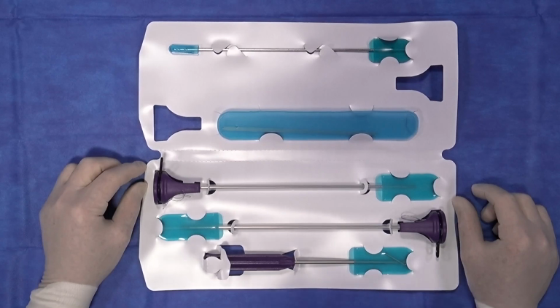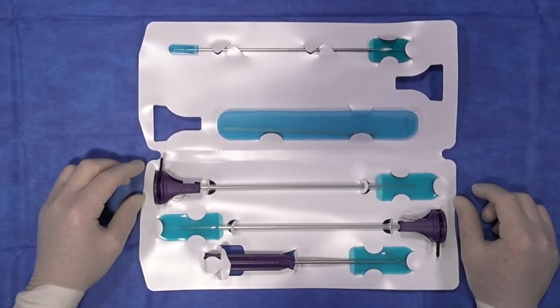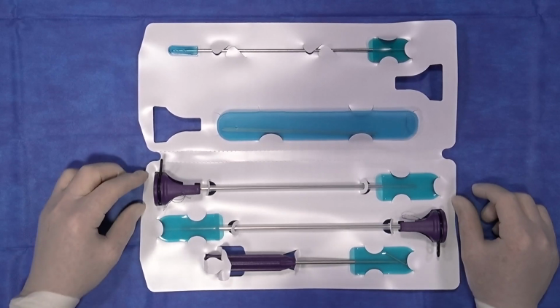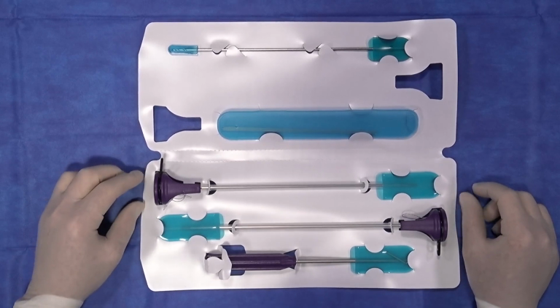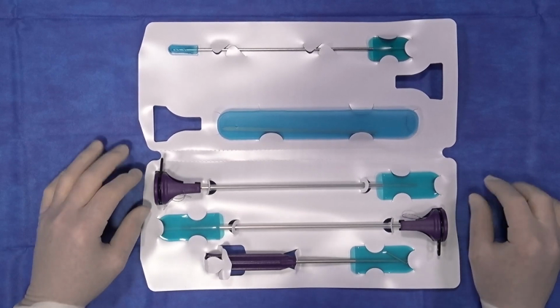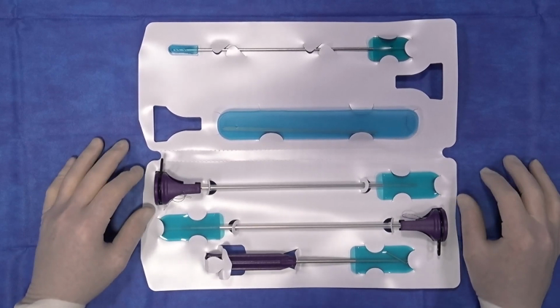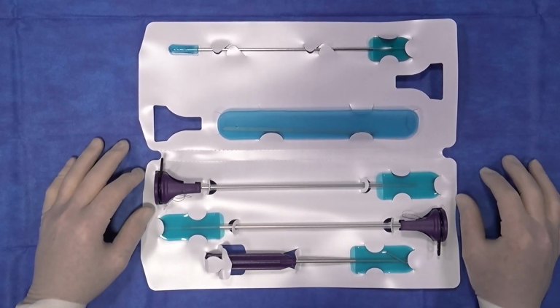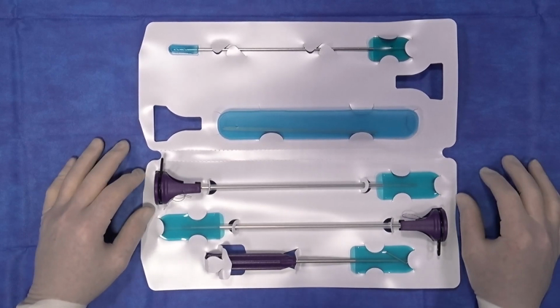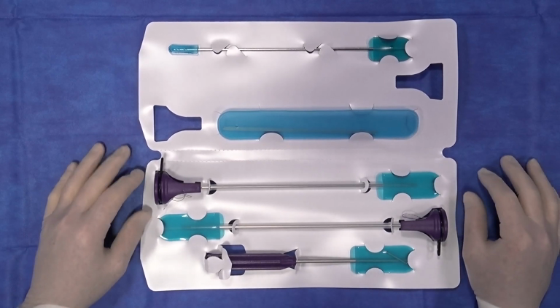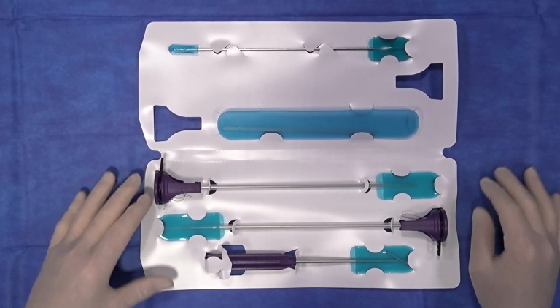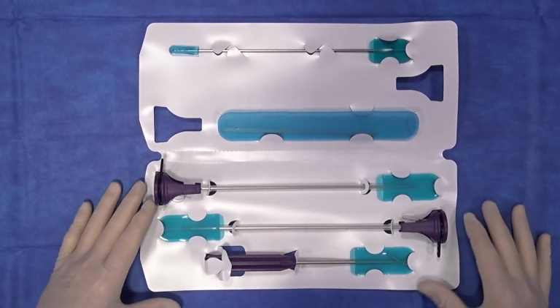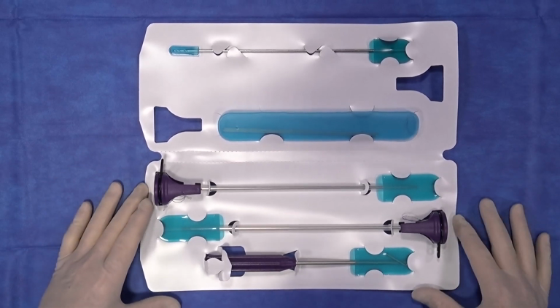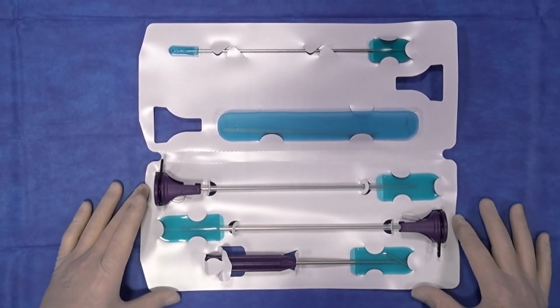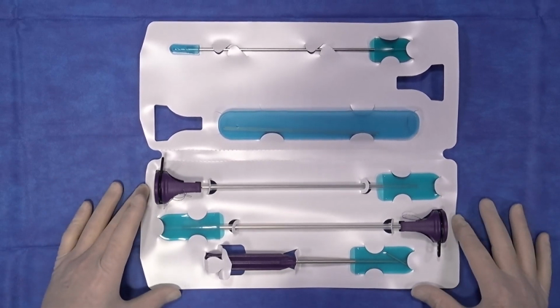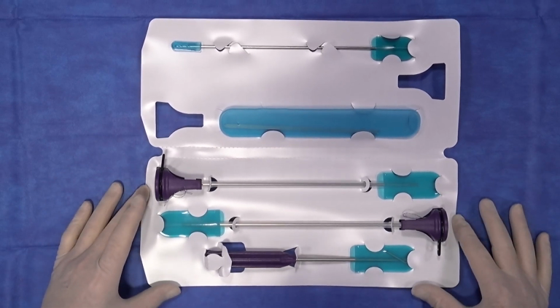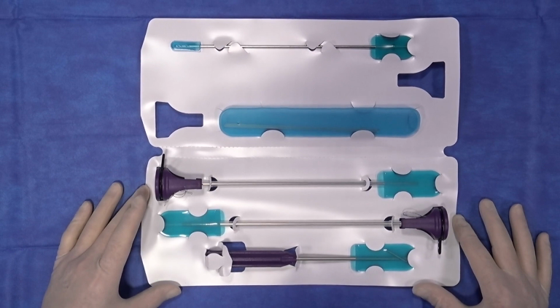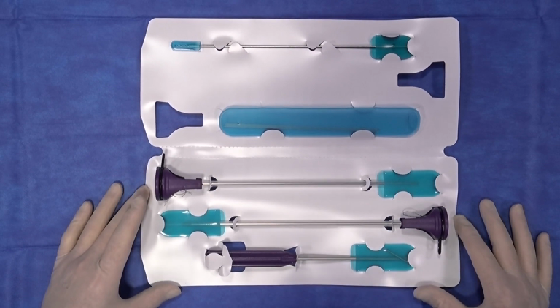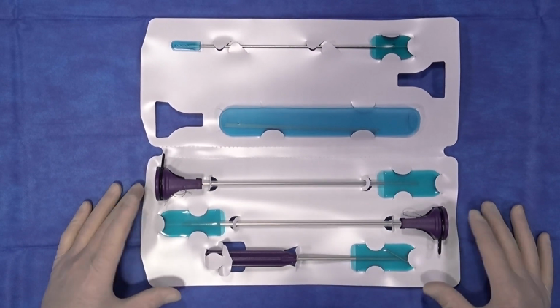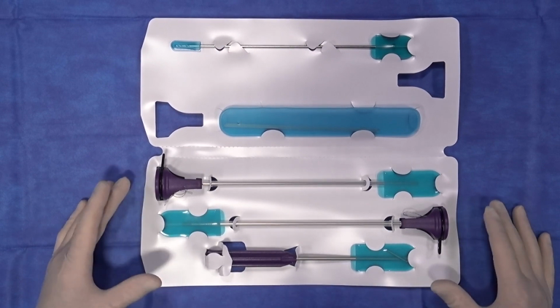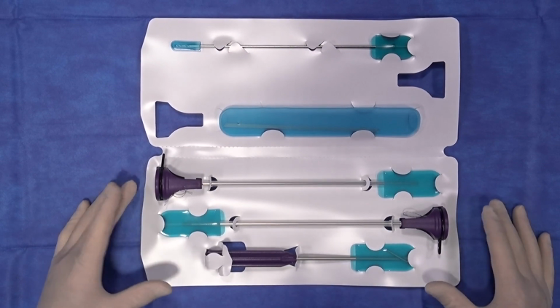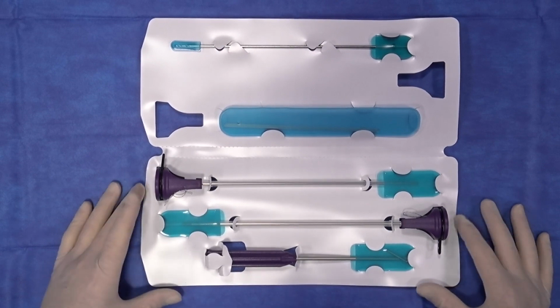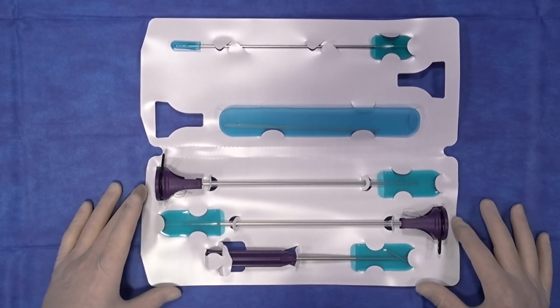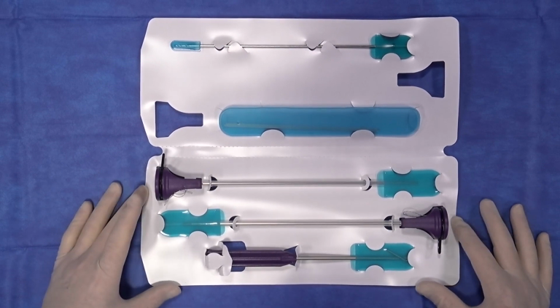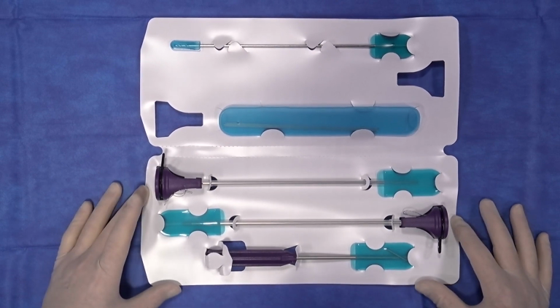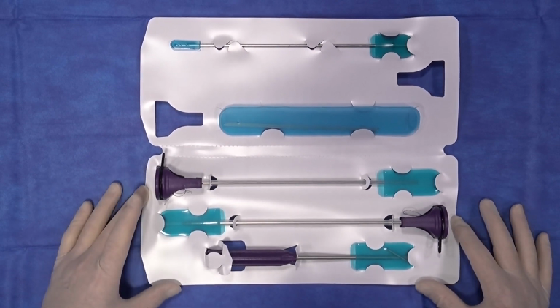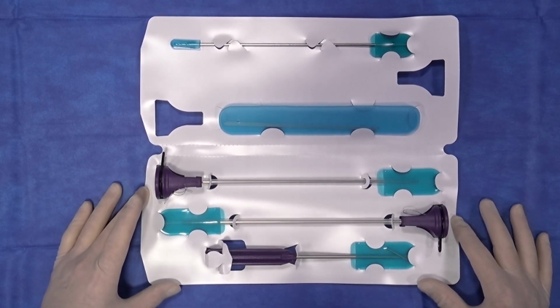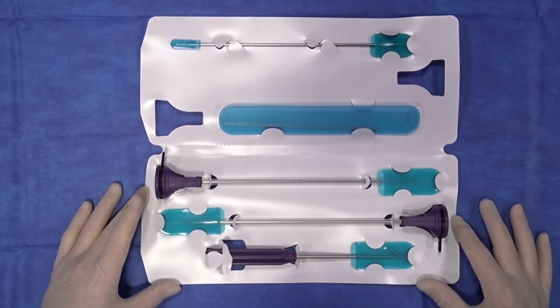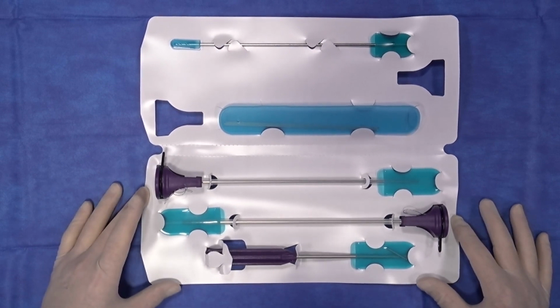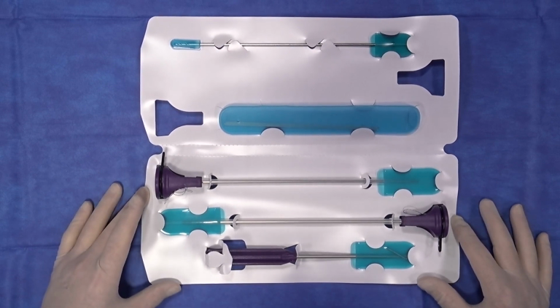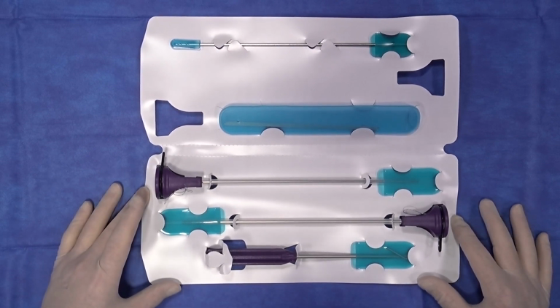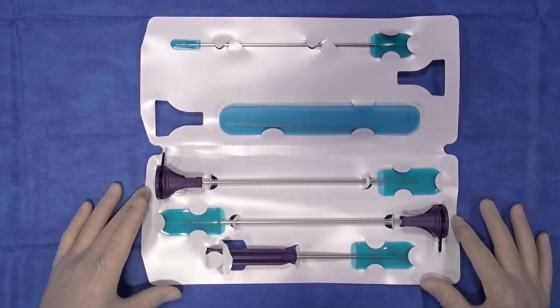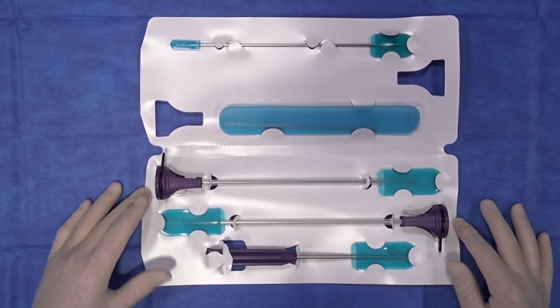This is the medial meniscal tibial ligament repair kit. It comes with everything you need to perform the meniscal tibial ligament repair.